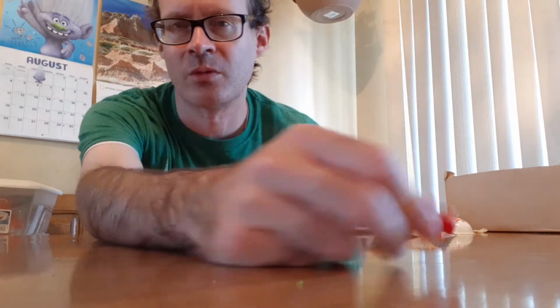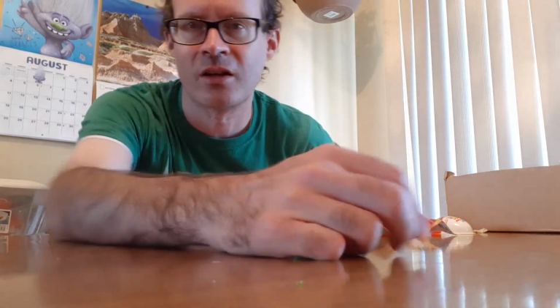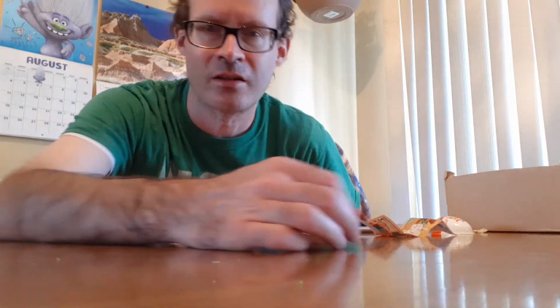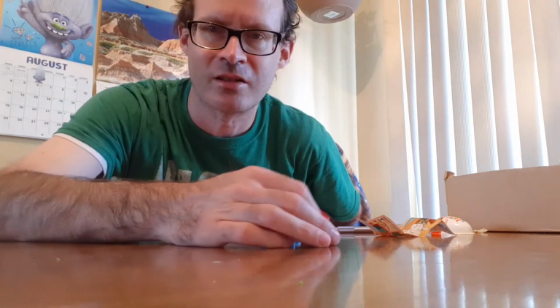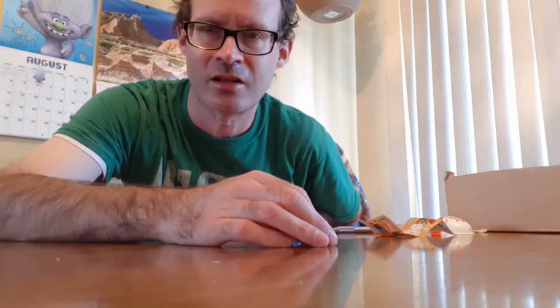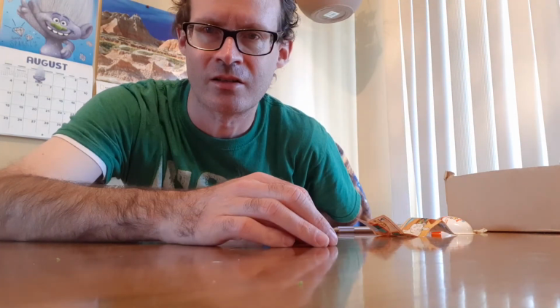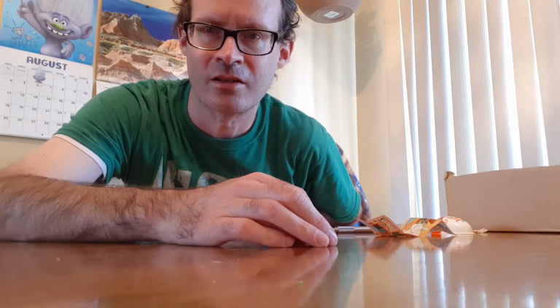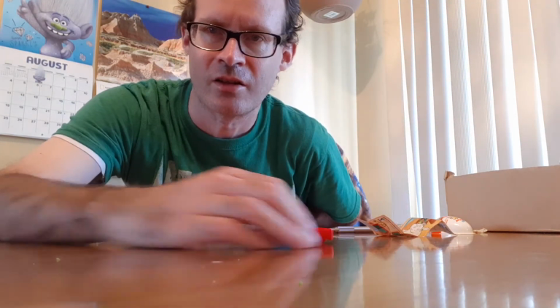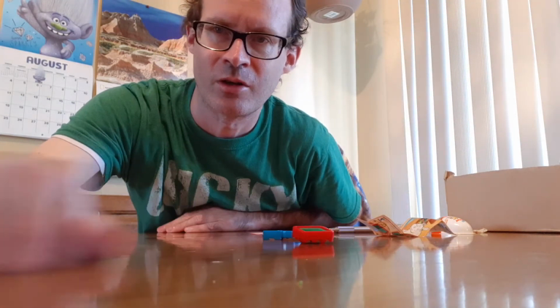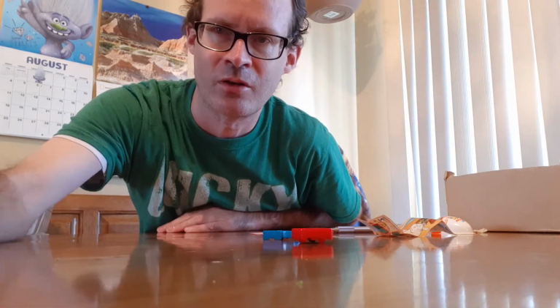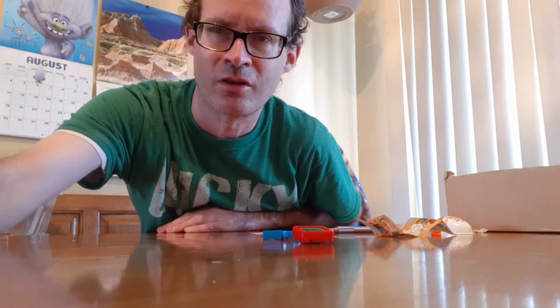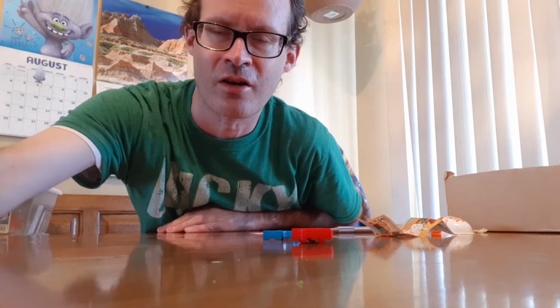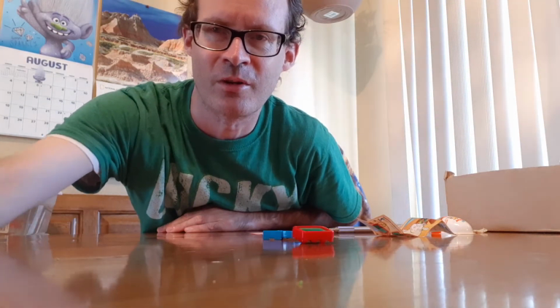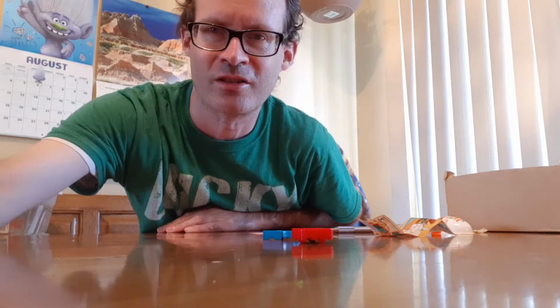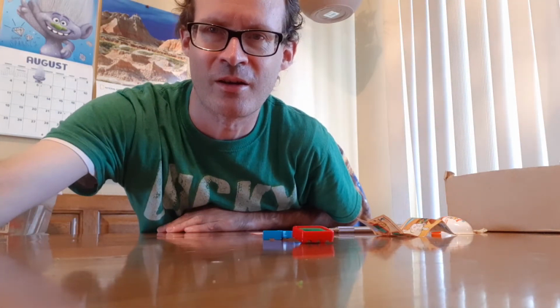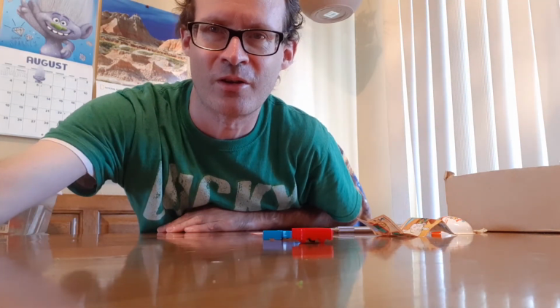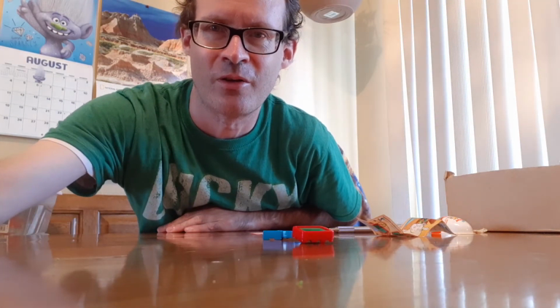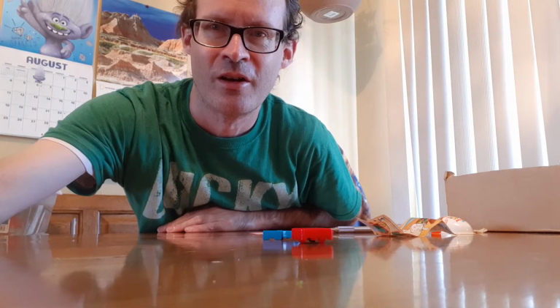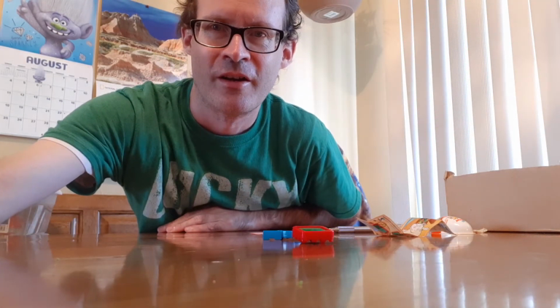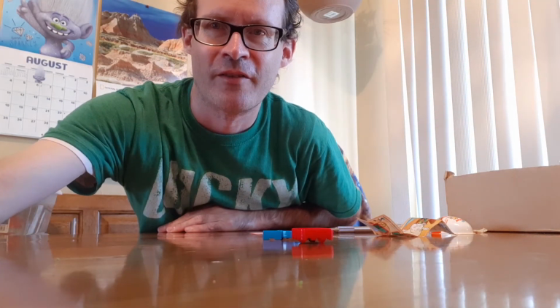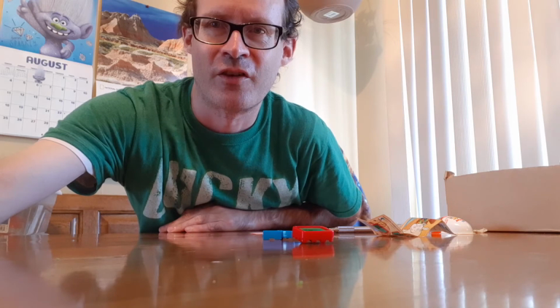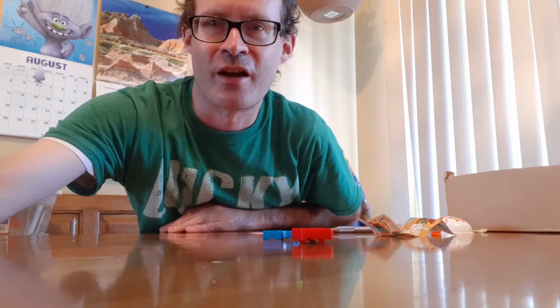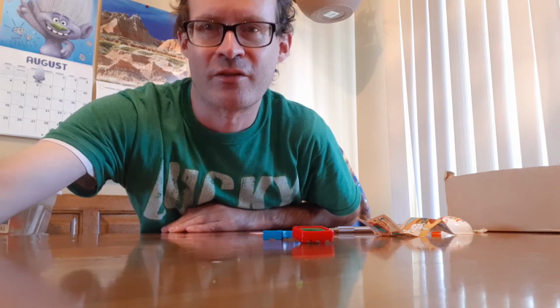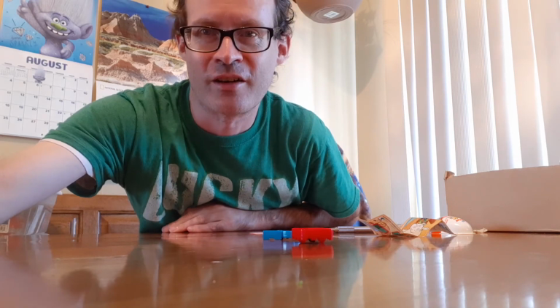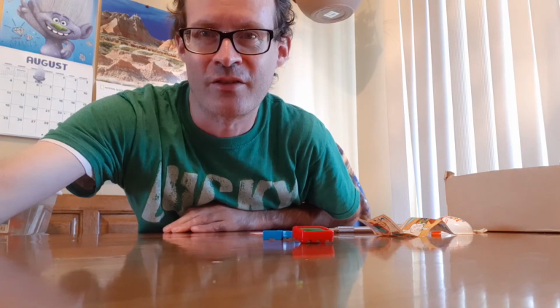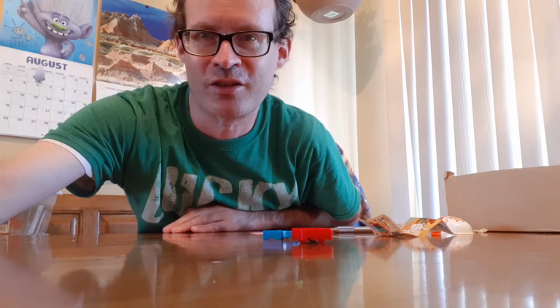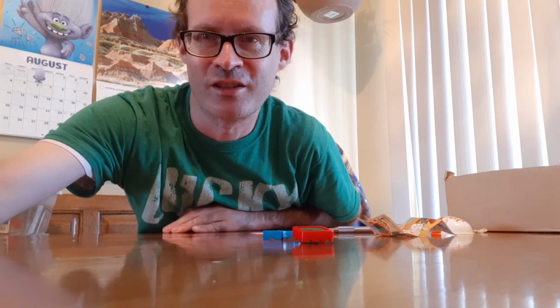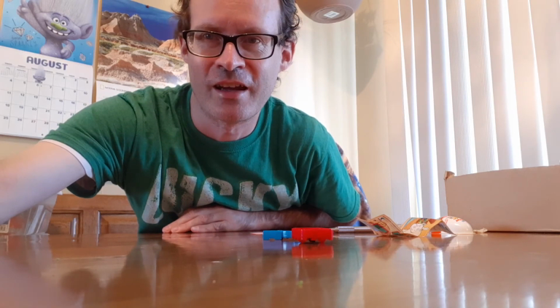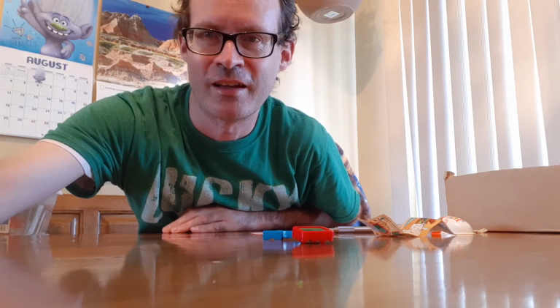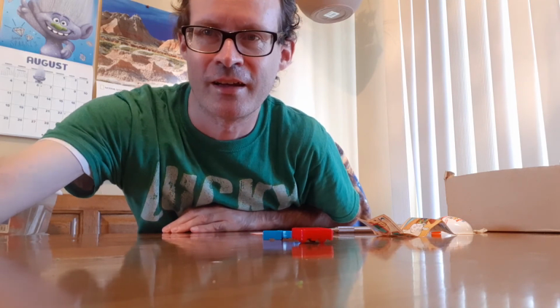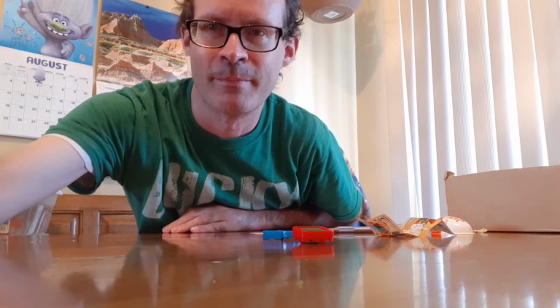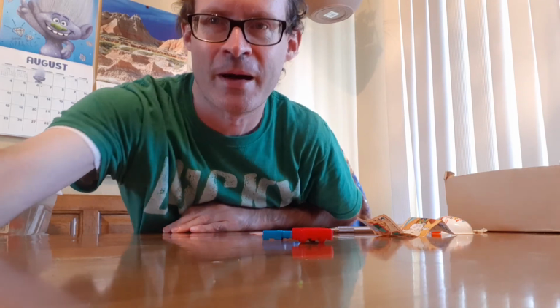Anyways, that is all for today. If you like these little mini Etch-a-Sketches, just let me know in the comments down below. For now, everyone have a good day — bye!